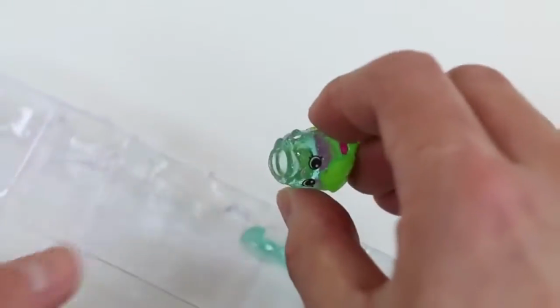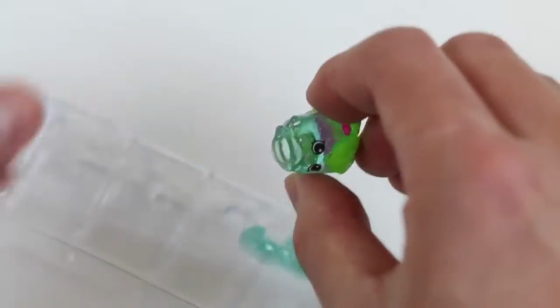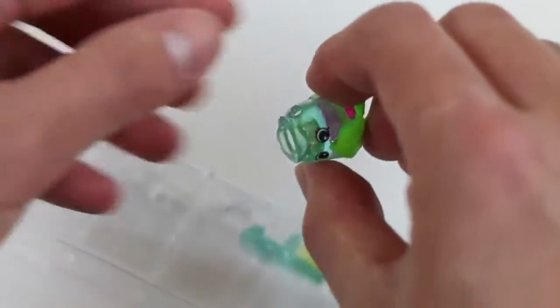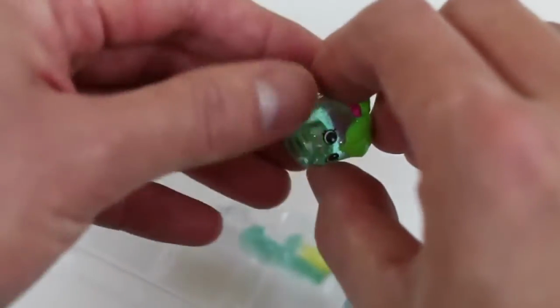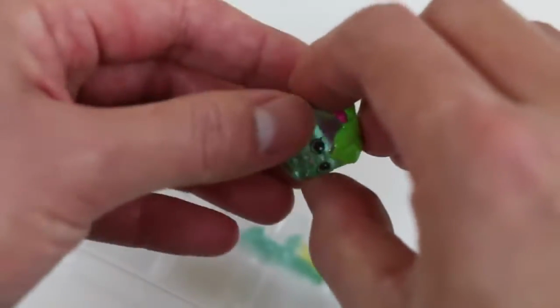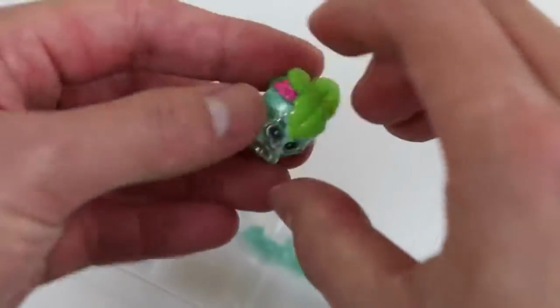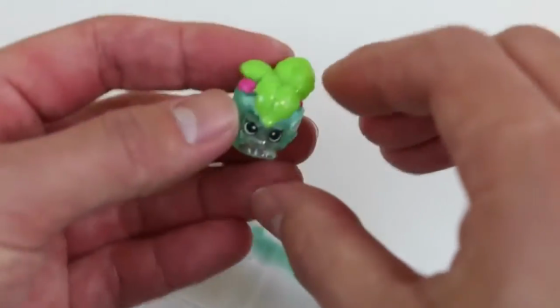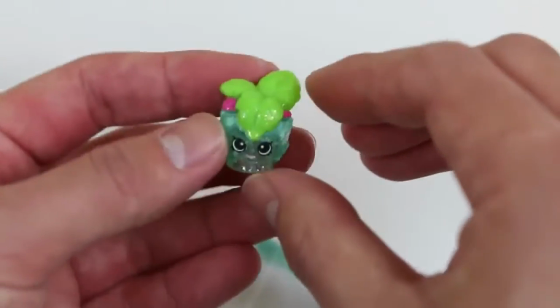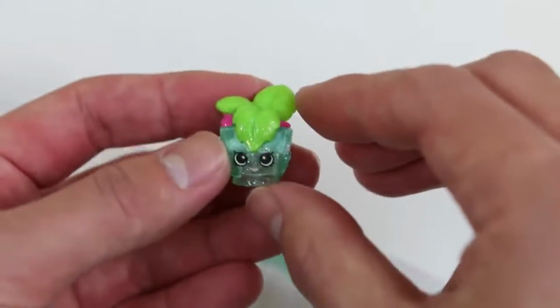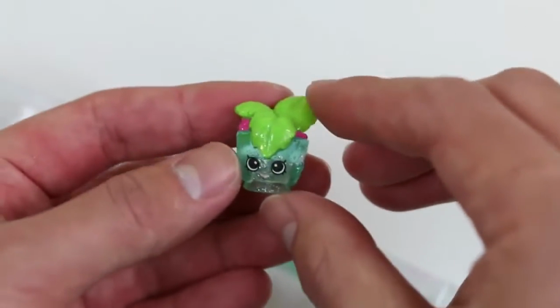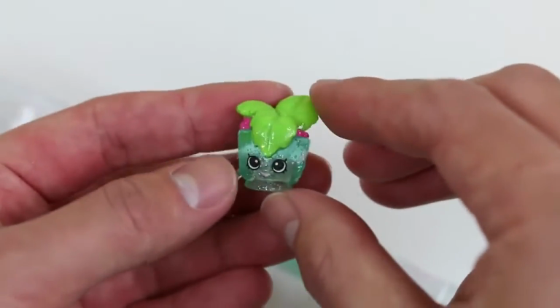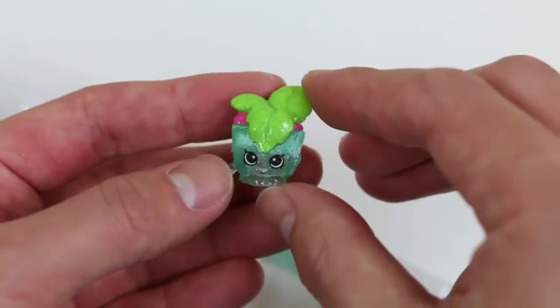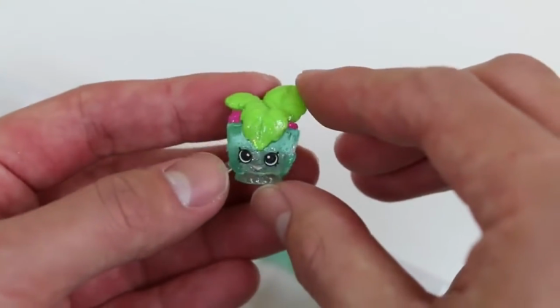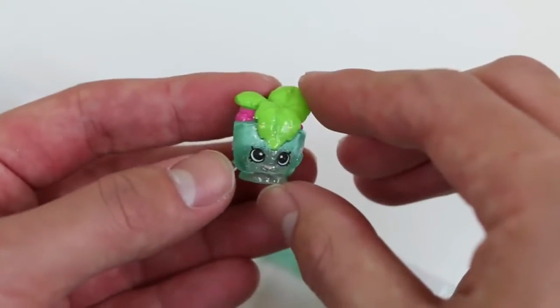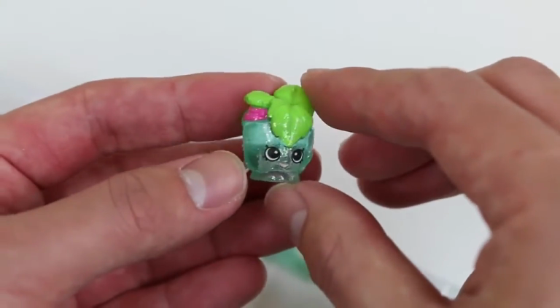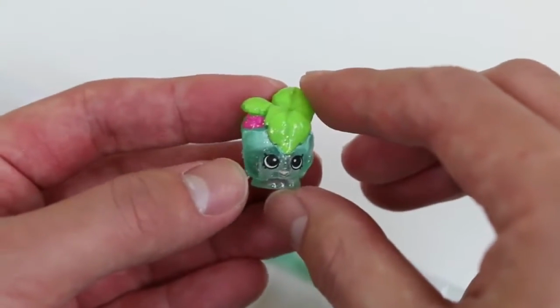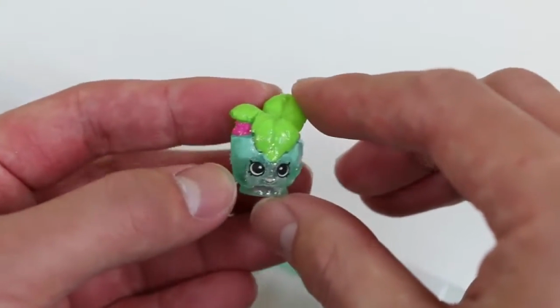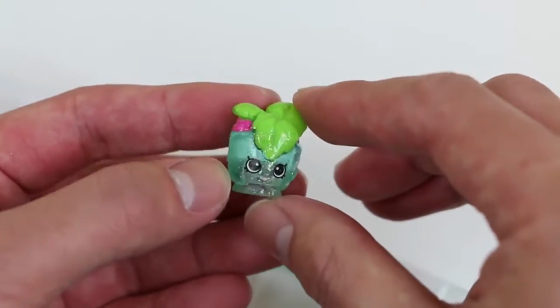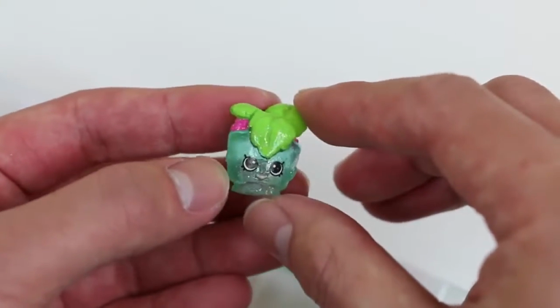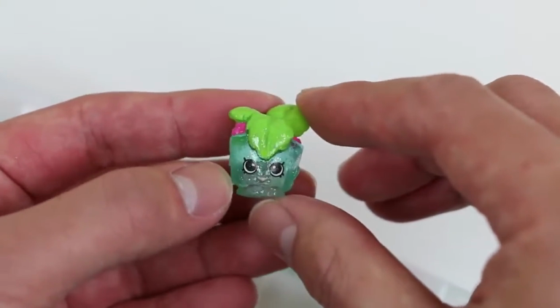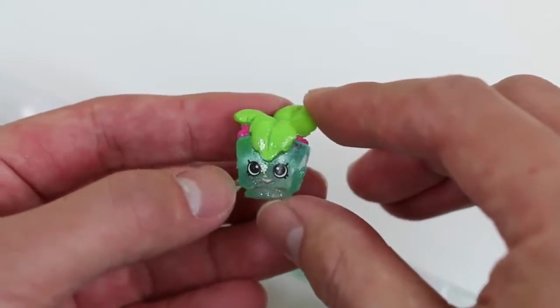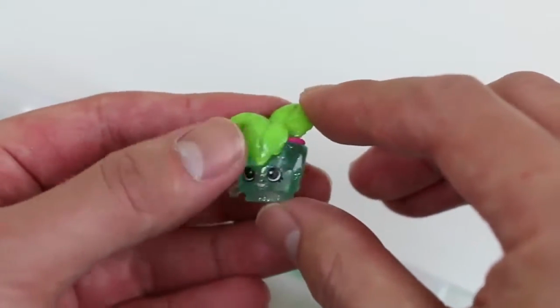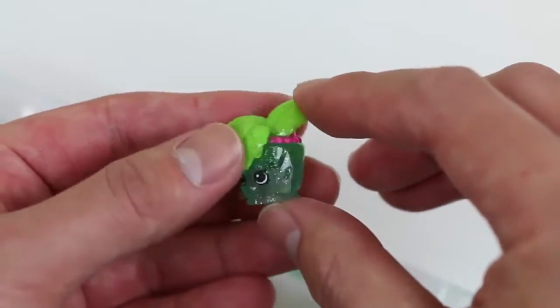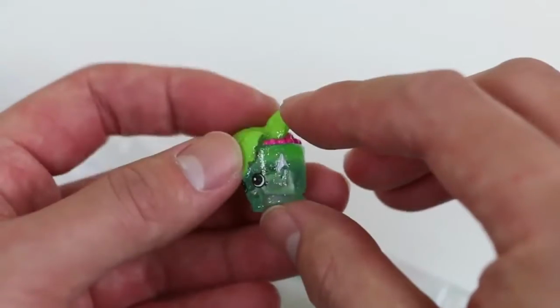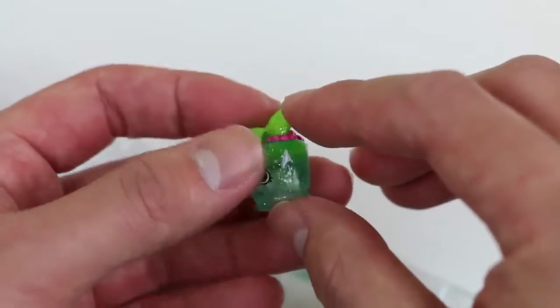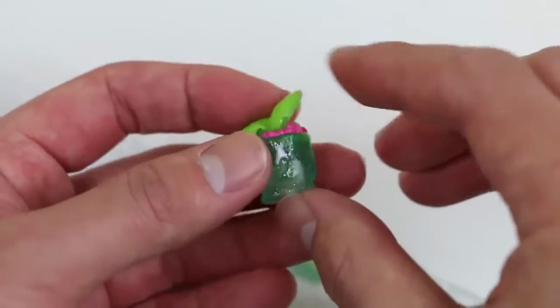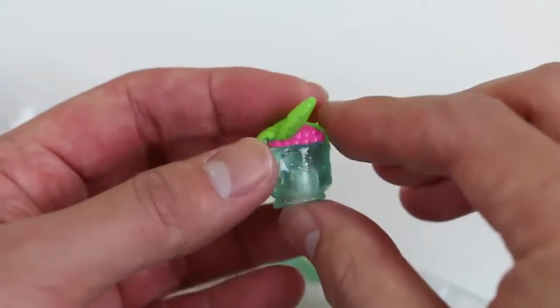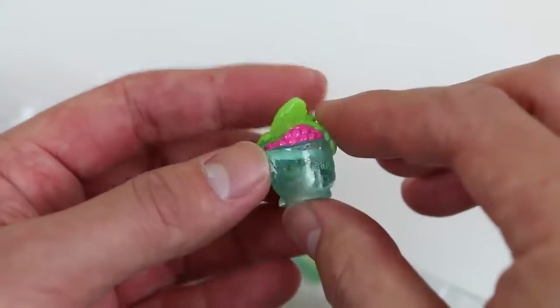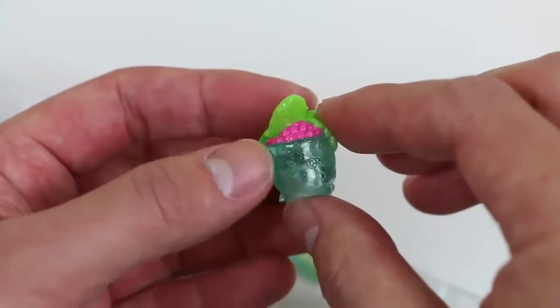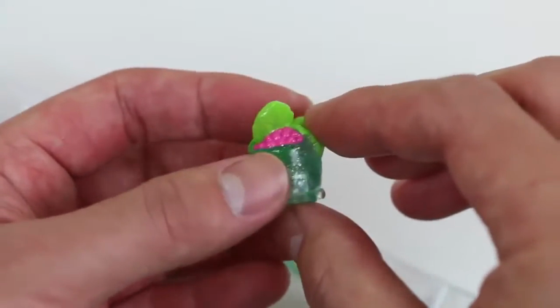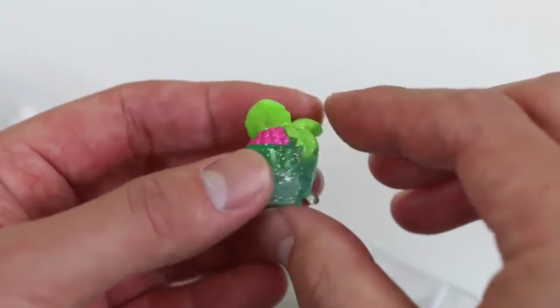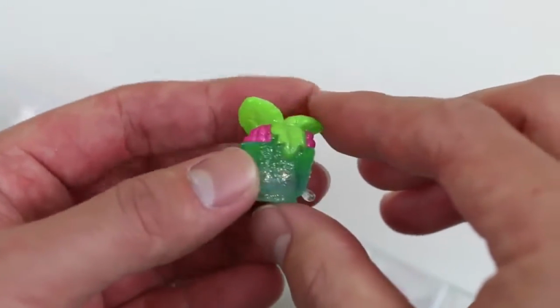Do you guys smell something fresh? Oh, it's just Minty! She's from the Garden Collection!